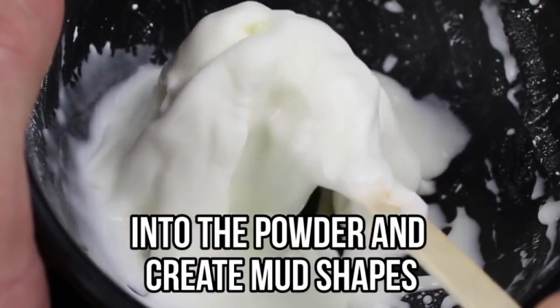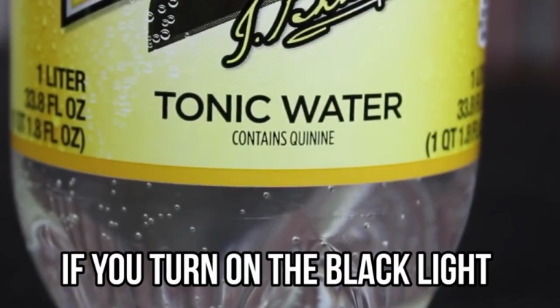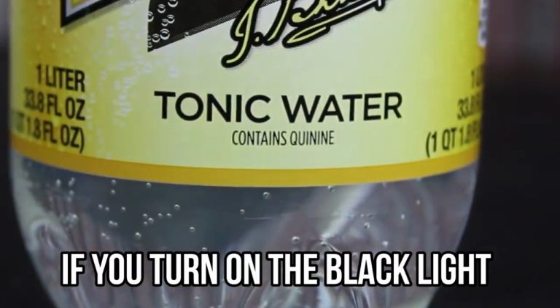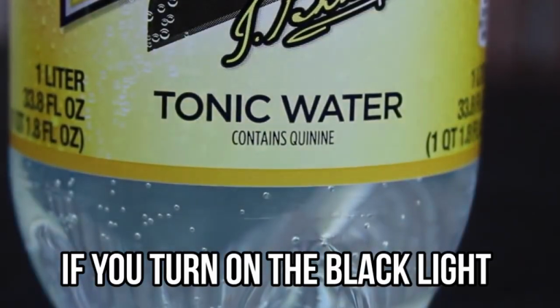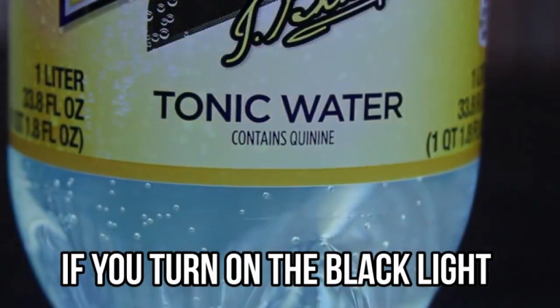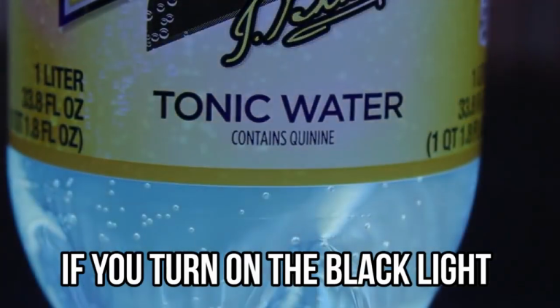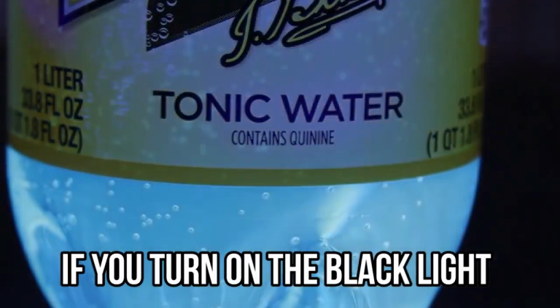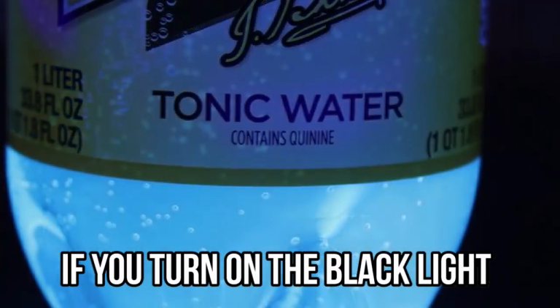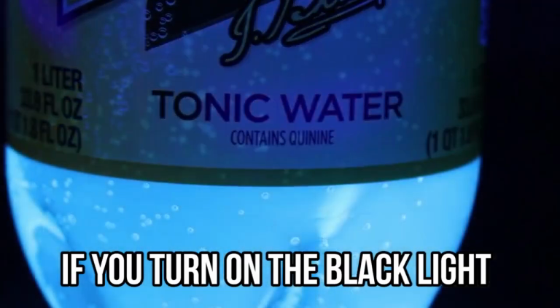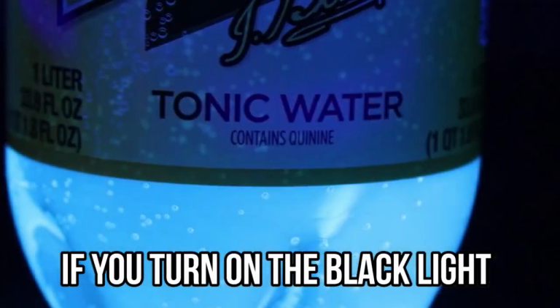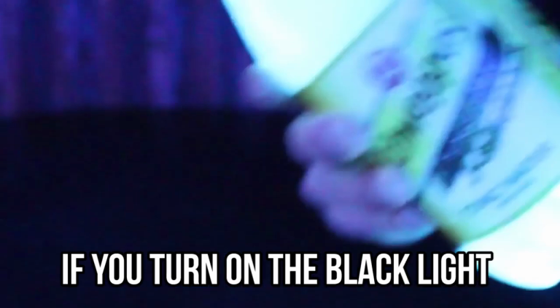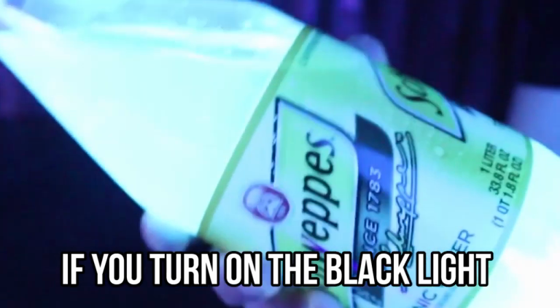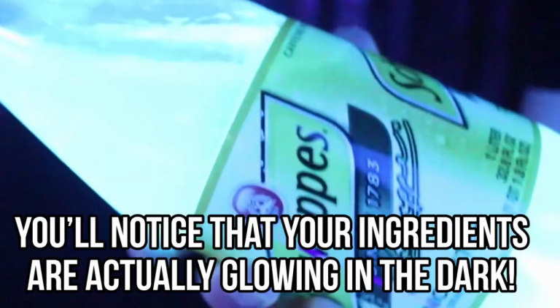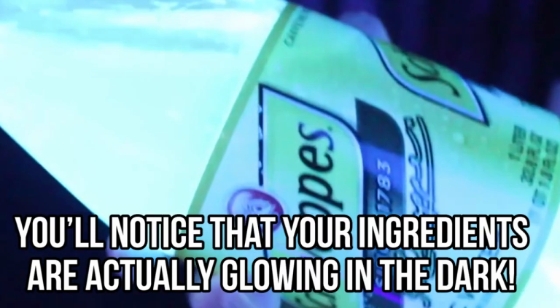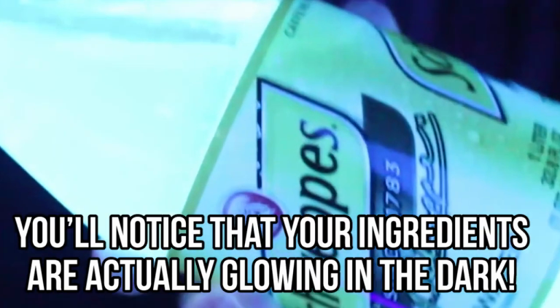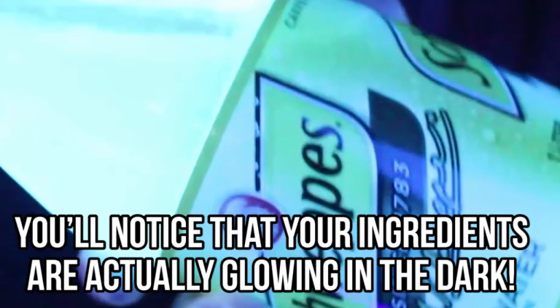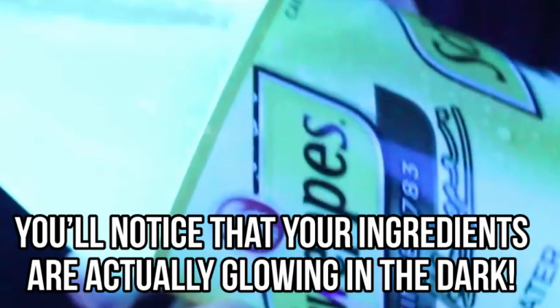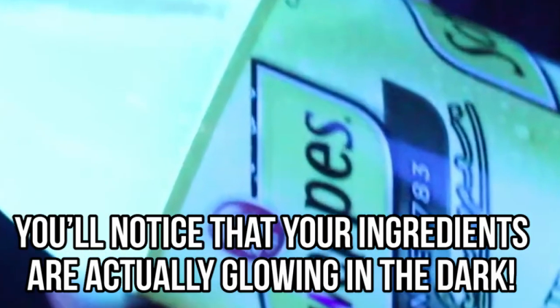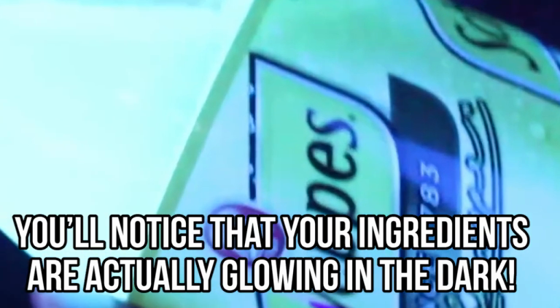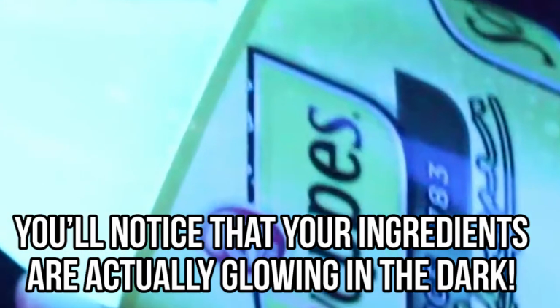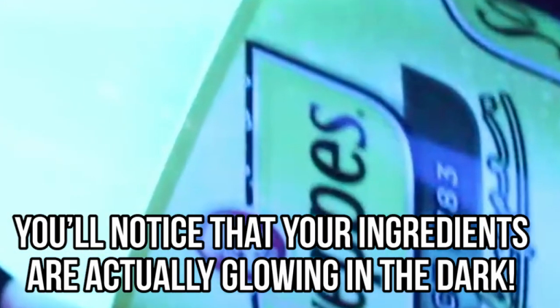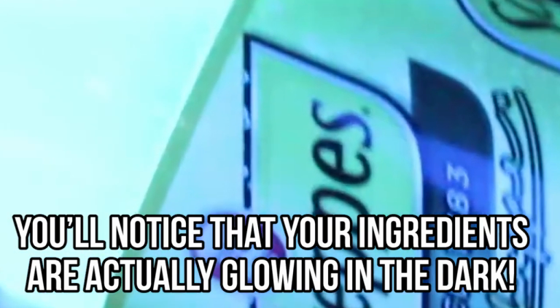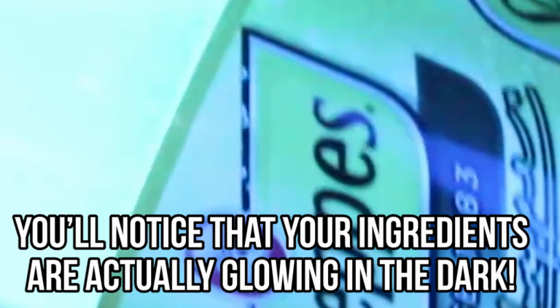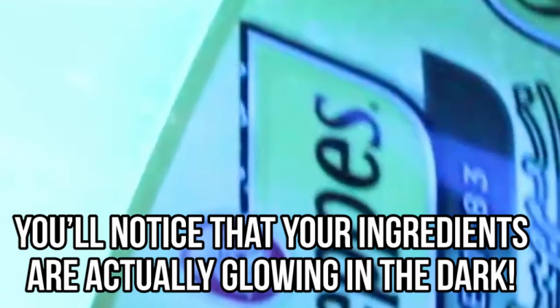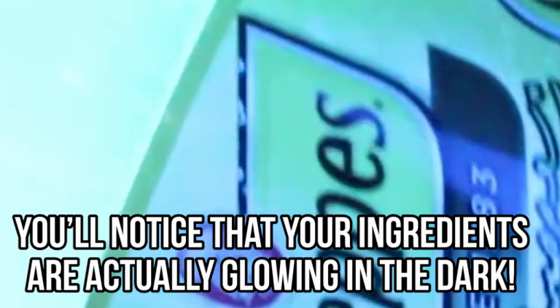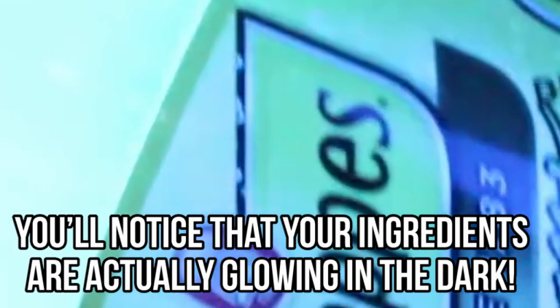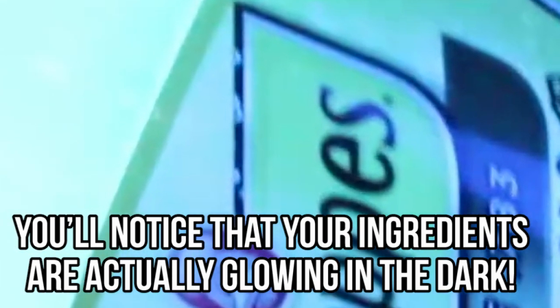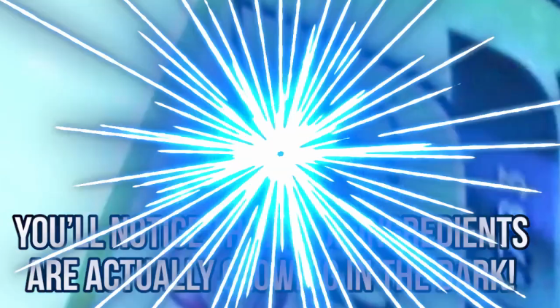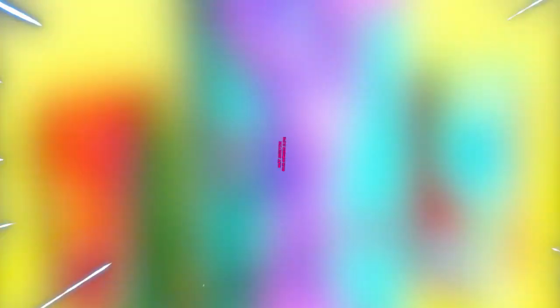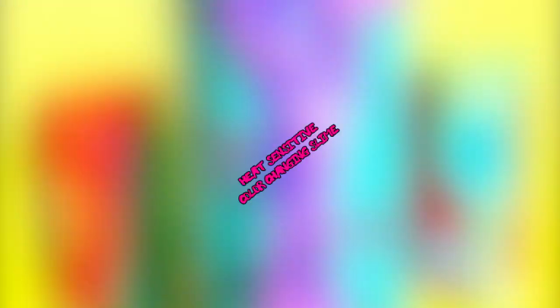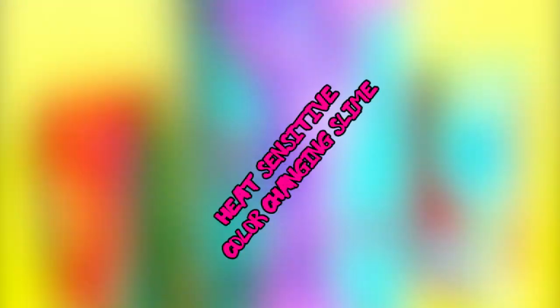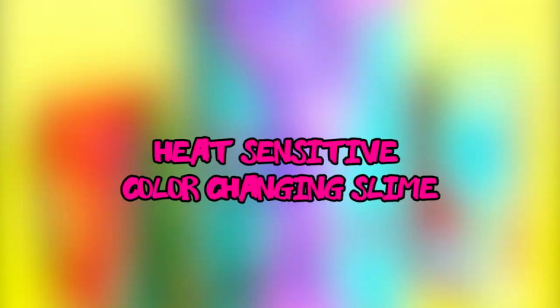Grab a bottle of tonic water and use a fork to stir the tonic water into the powder to create mud shapes. If you turn on the black light, you'll notice that your ingredients are actually glowing in the dark.